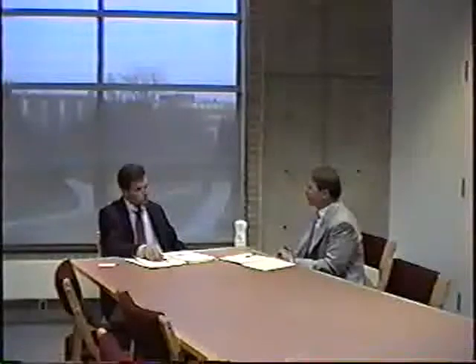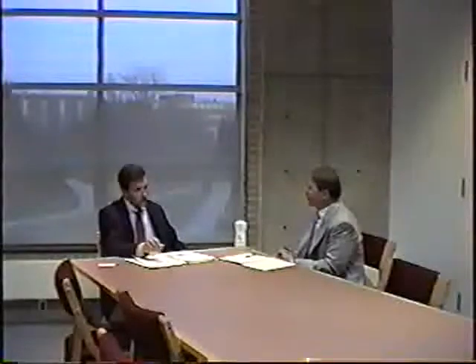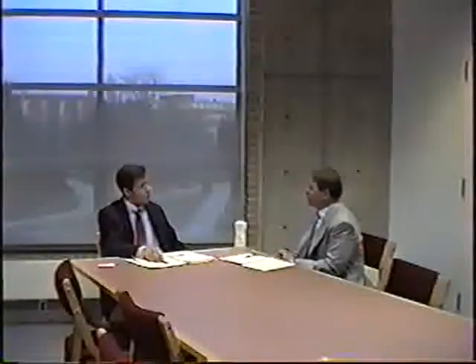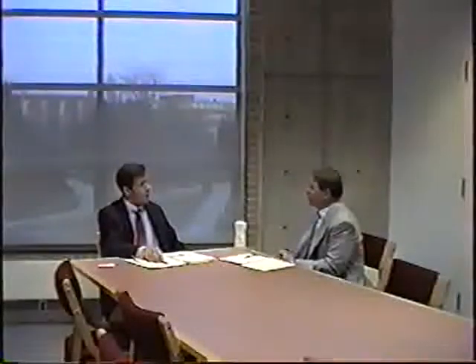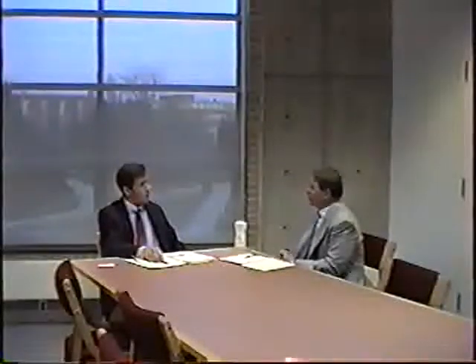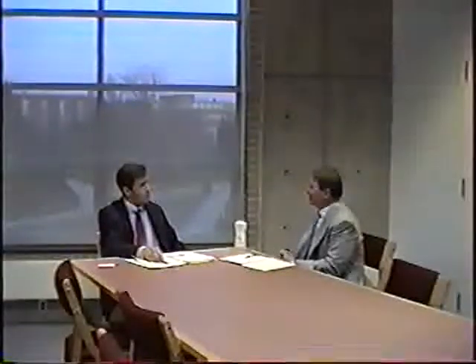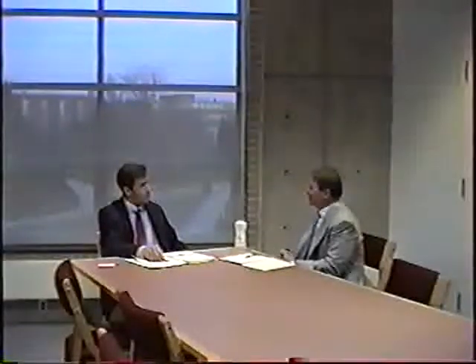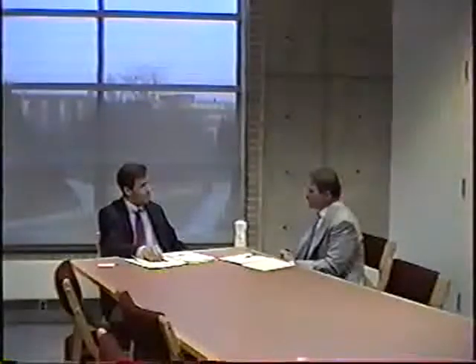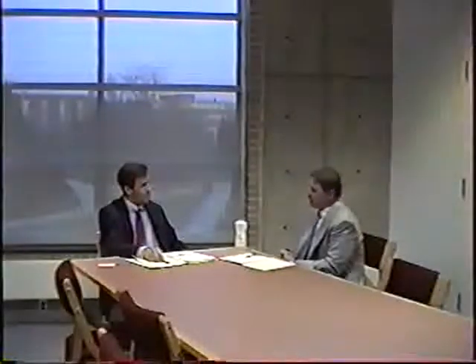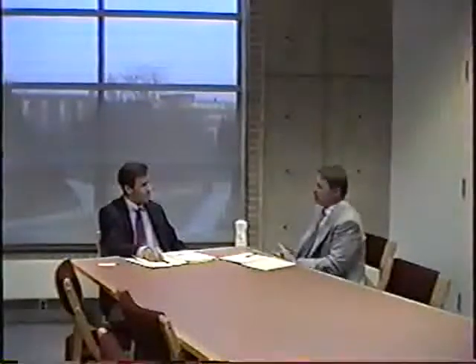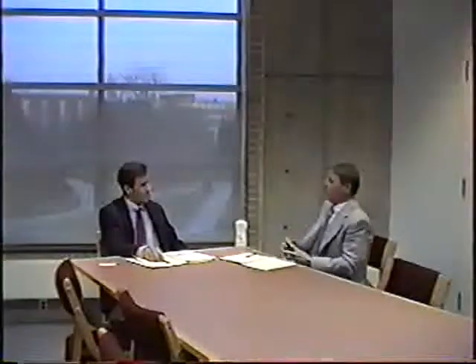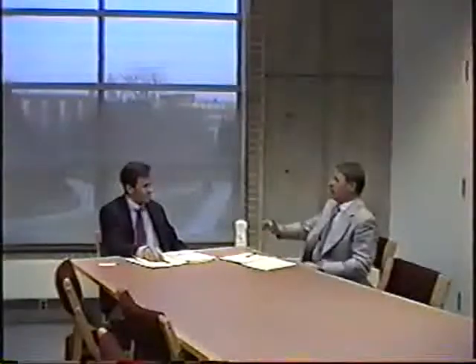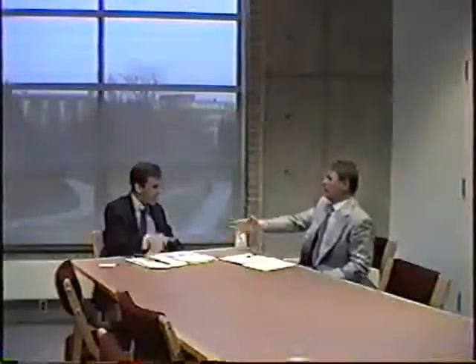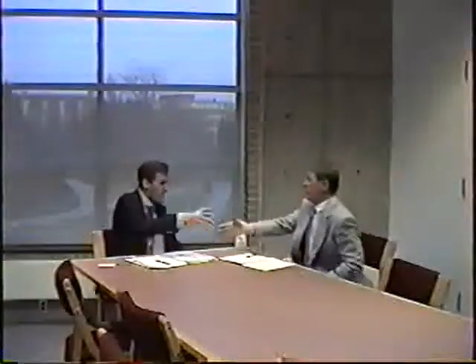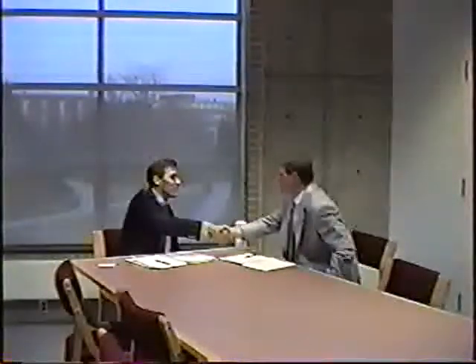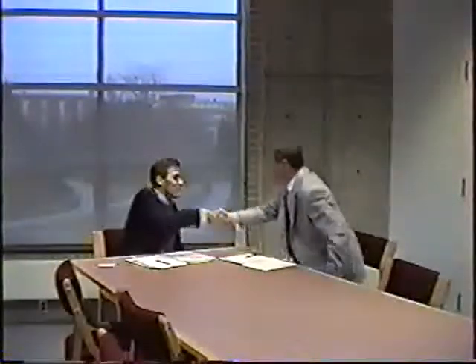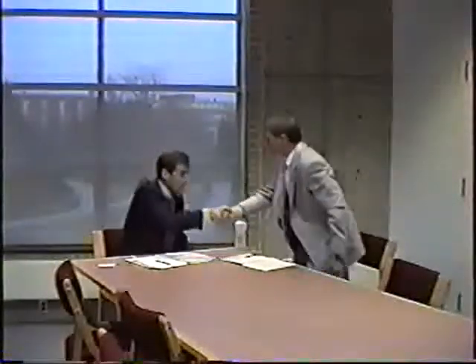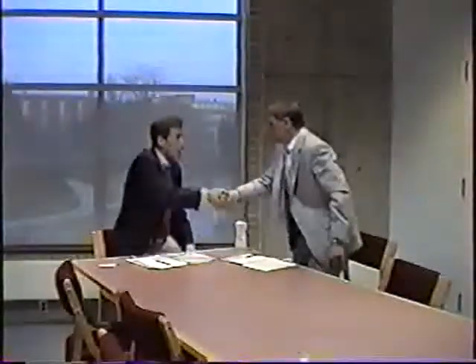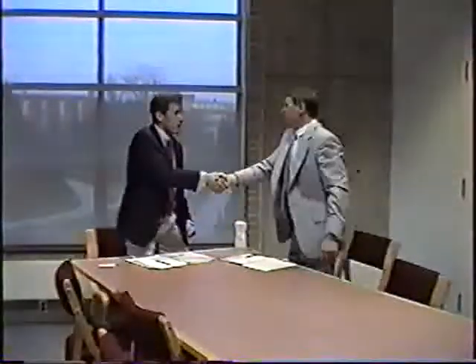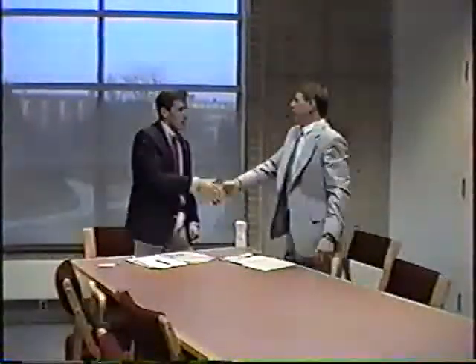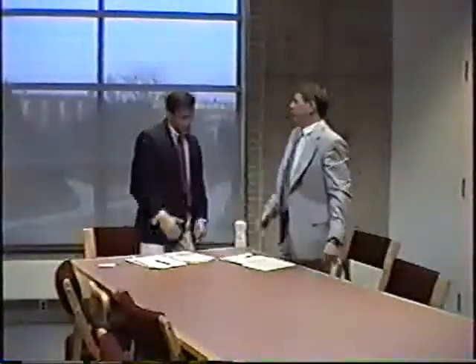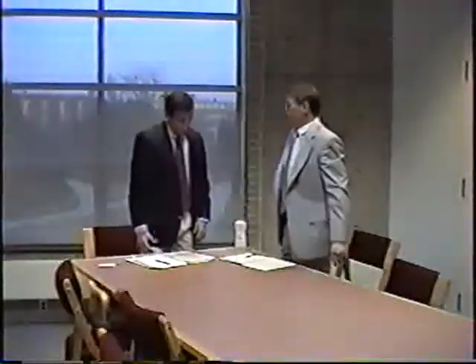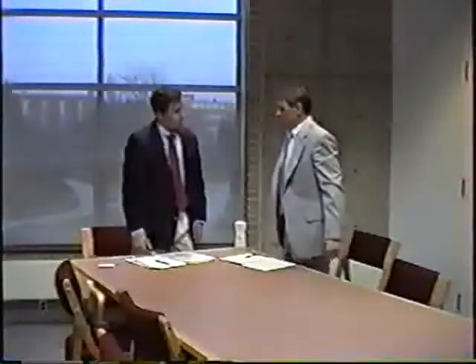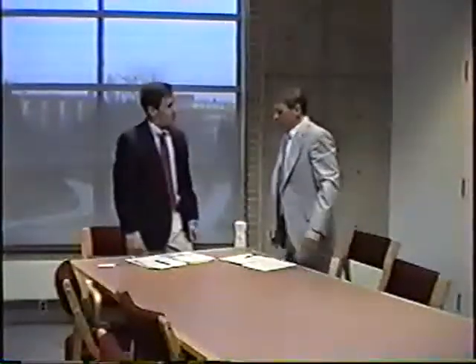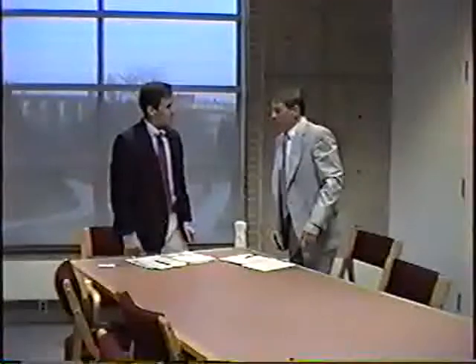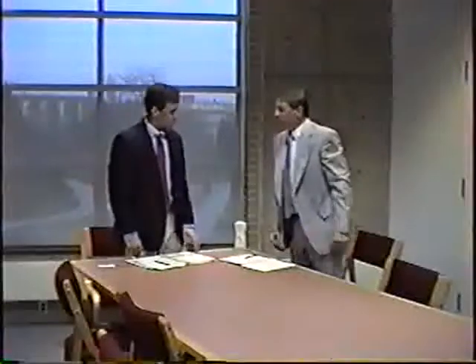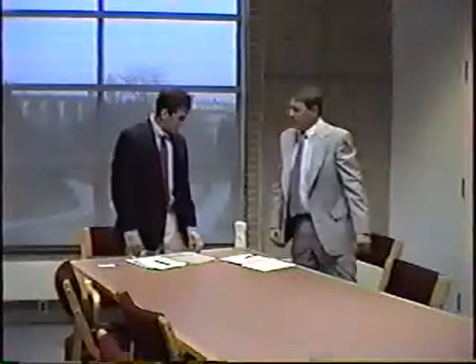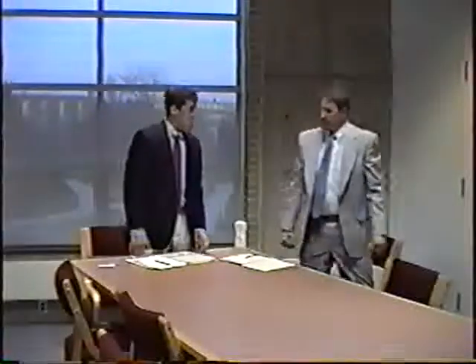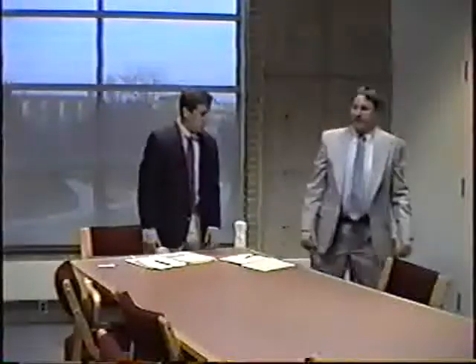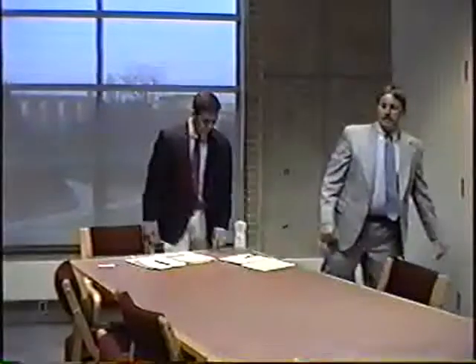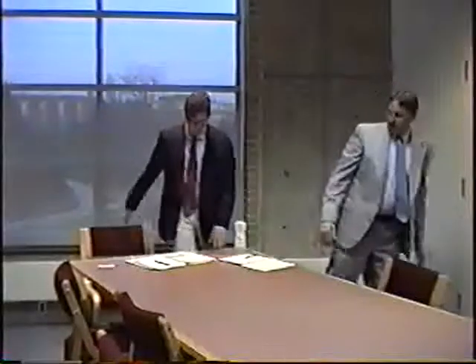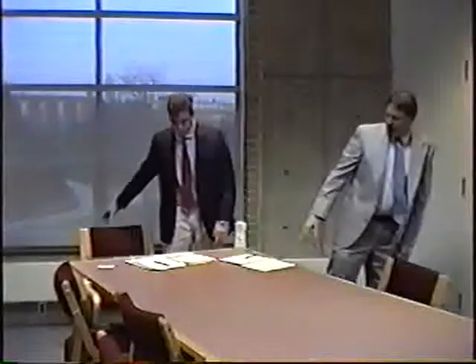Okay, I hope that happens. Me too. Thank you very much for your time and I look forward to doing business with you. Nice meeting you. See you later.